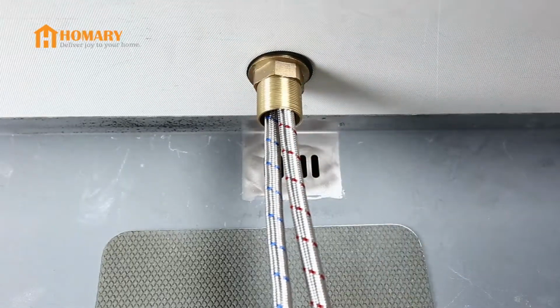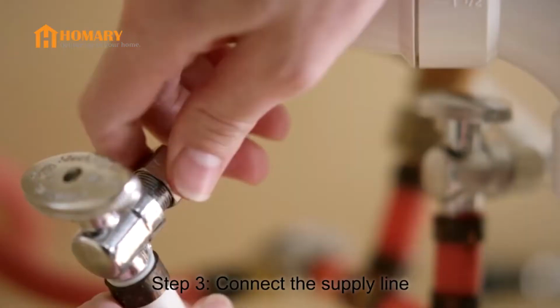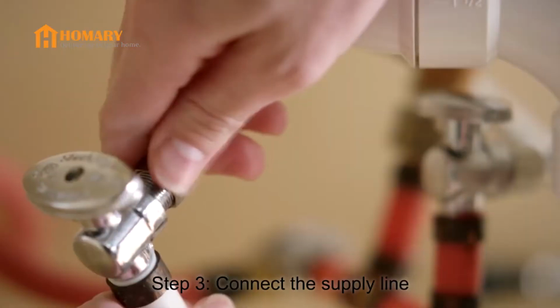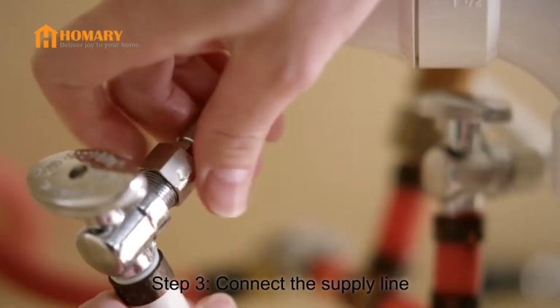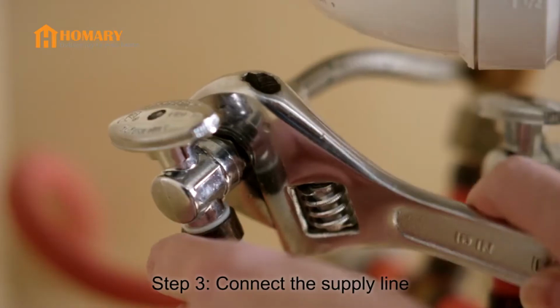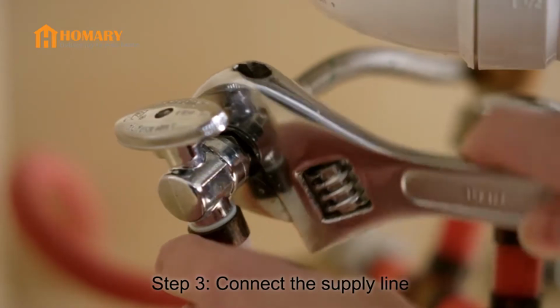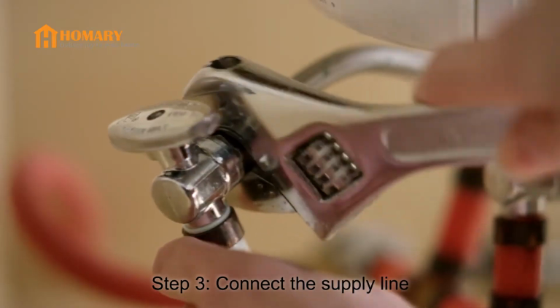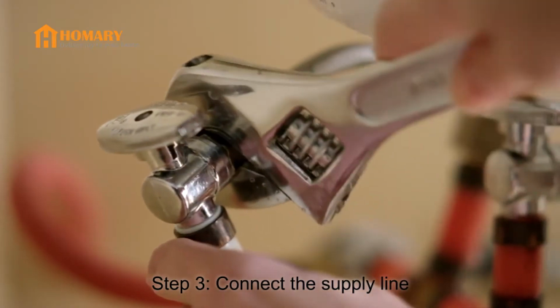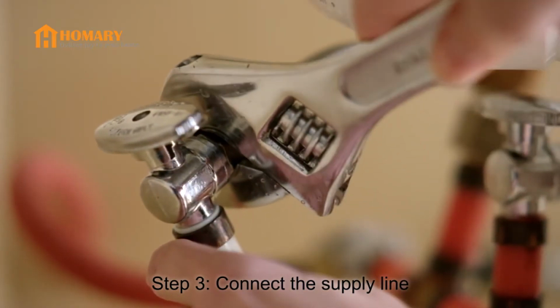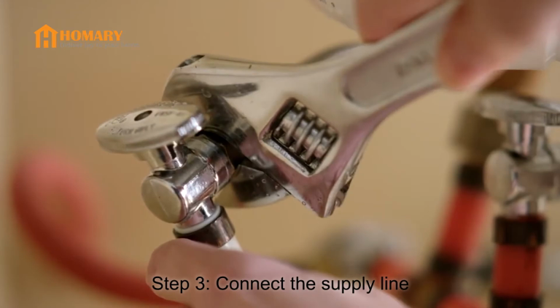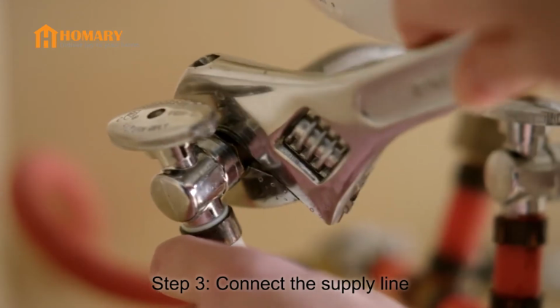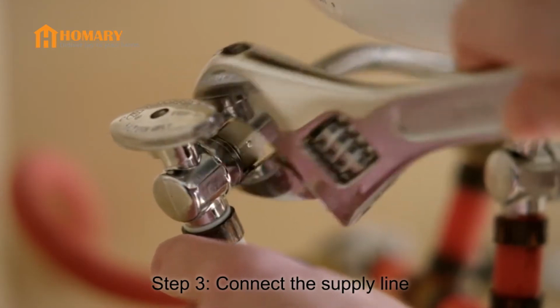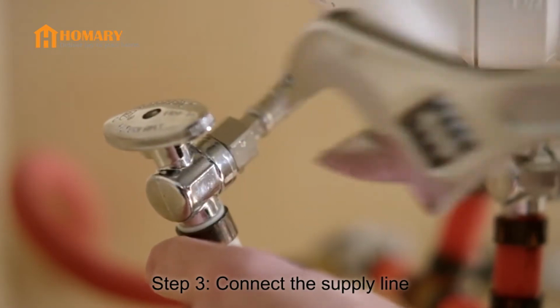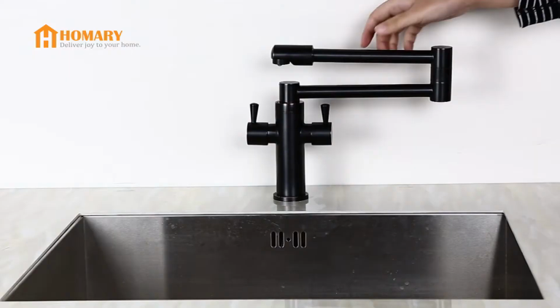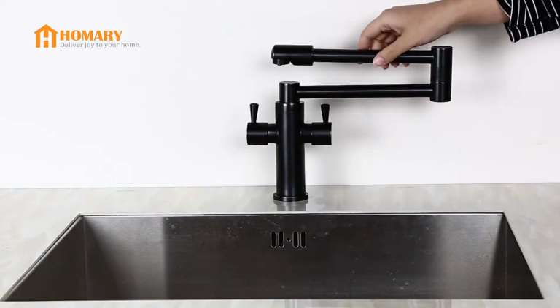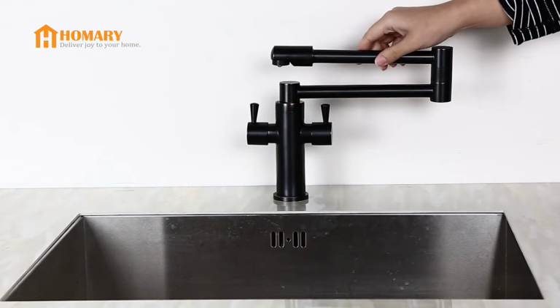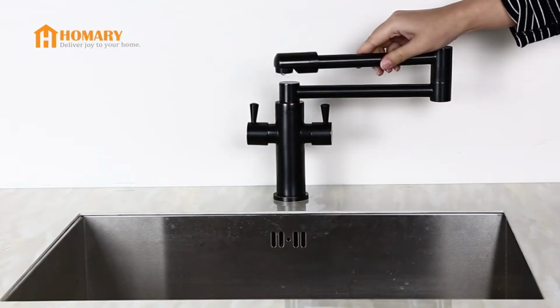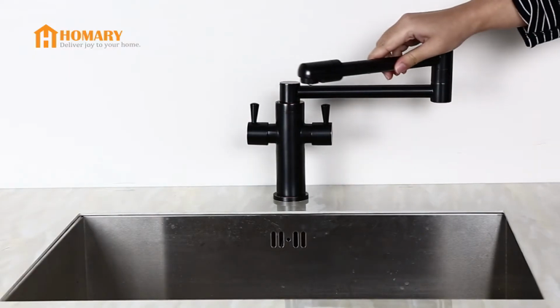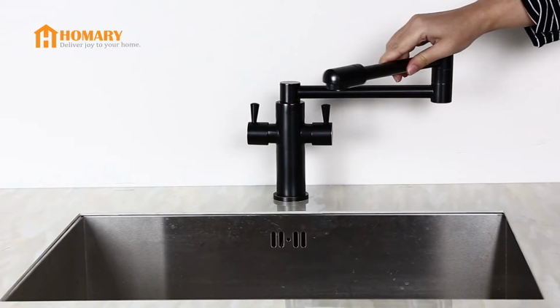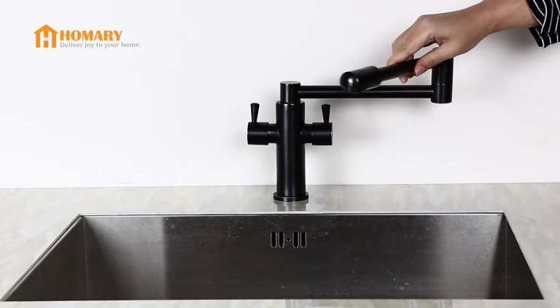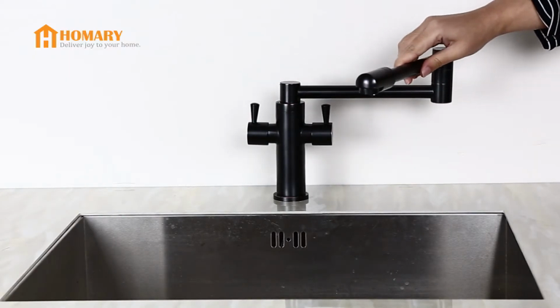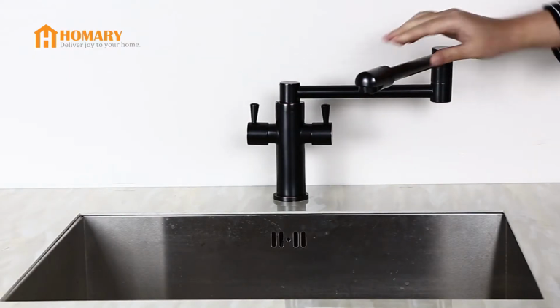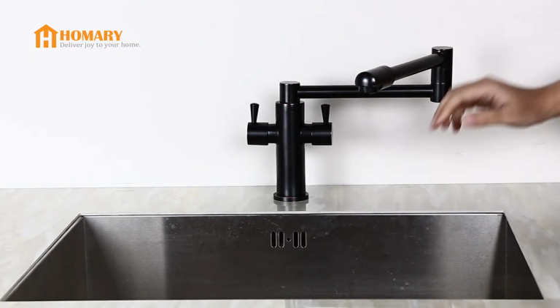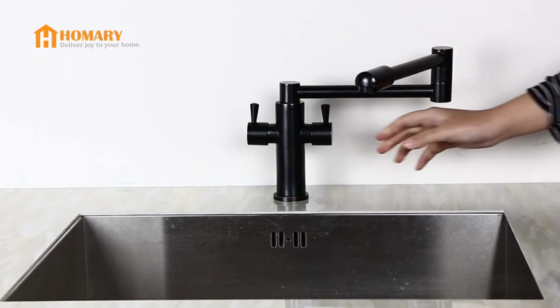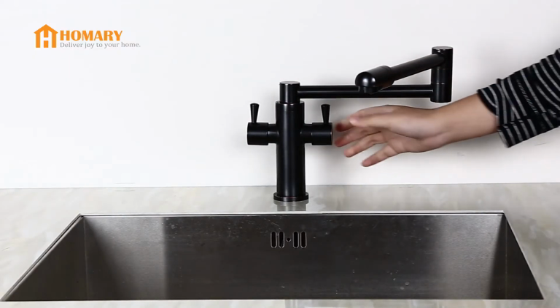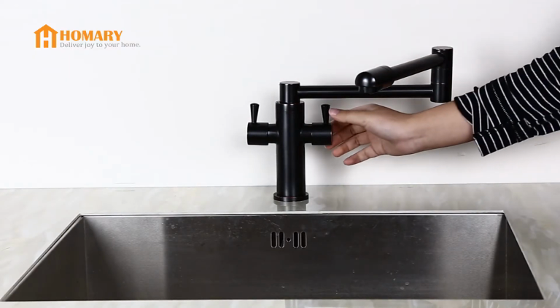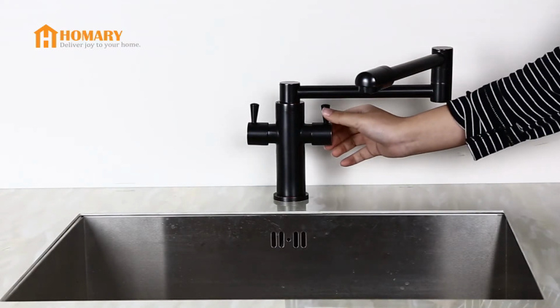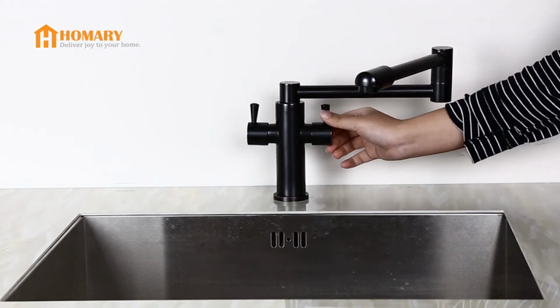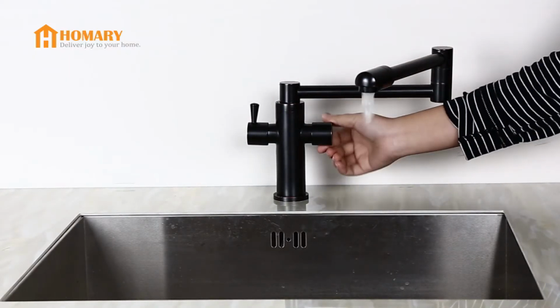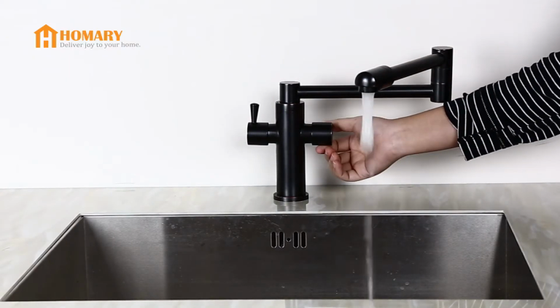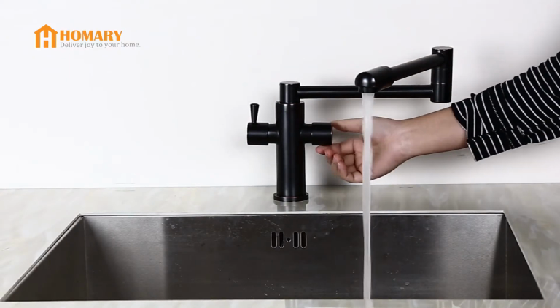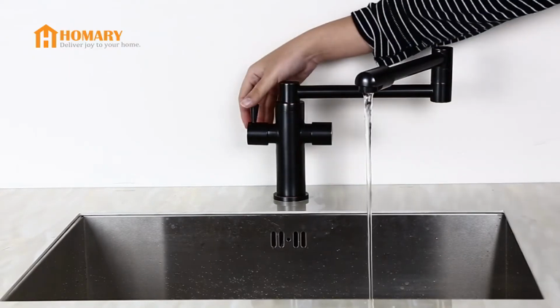Step 3: Connect the supply line. Now turn on the water supply and try out your new faucet.